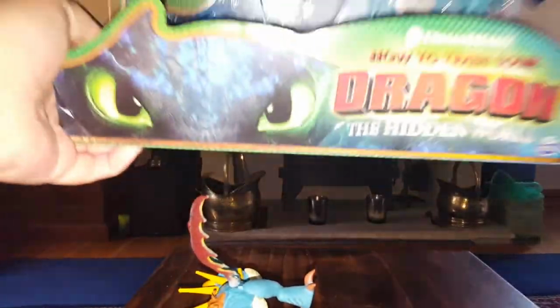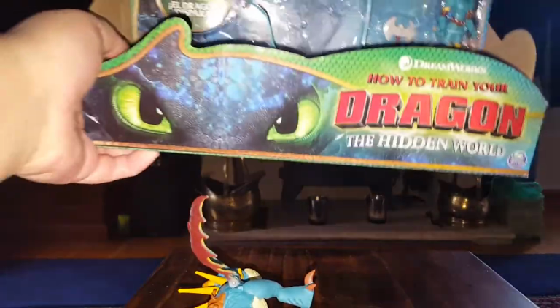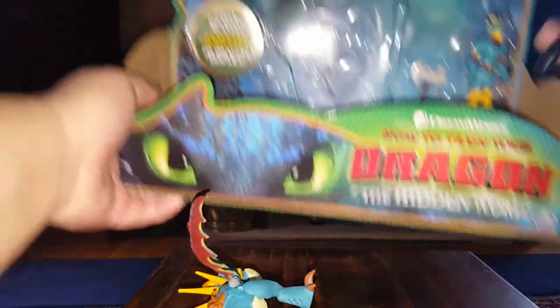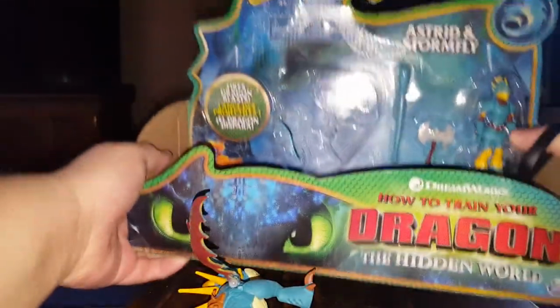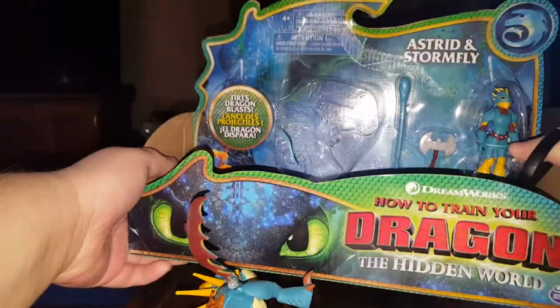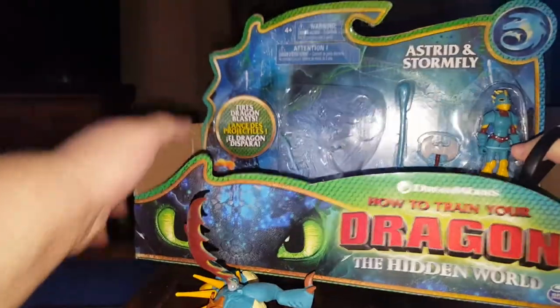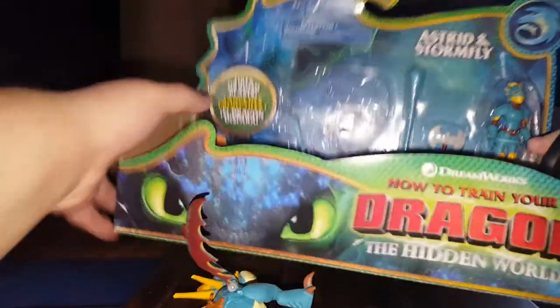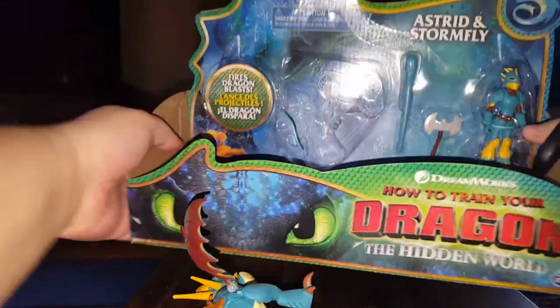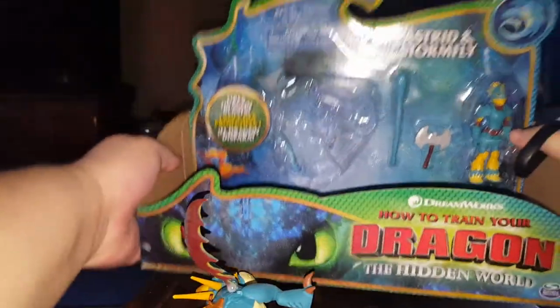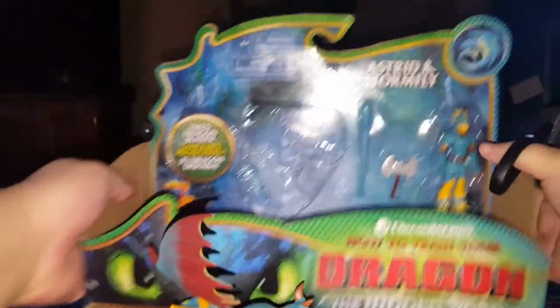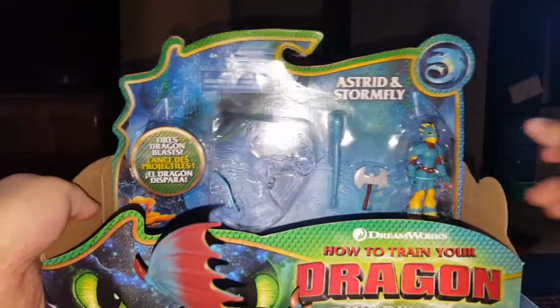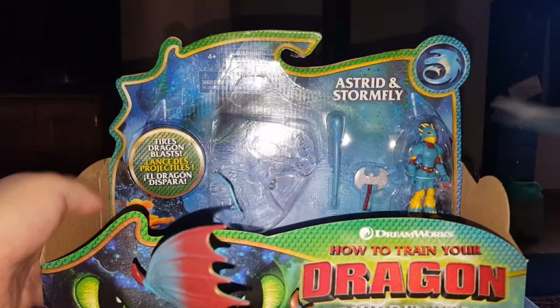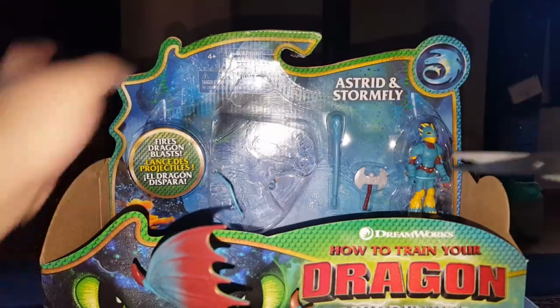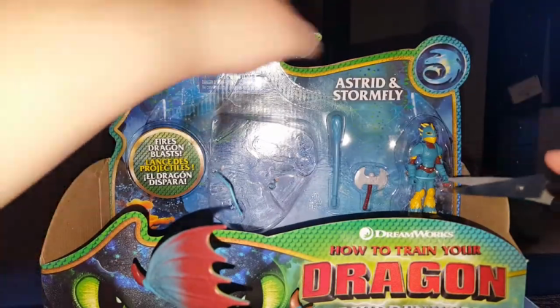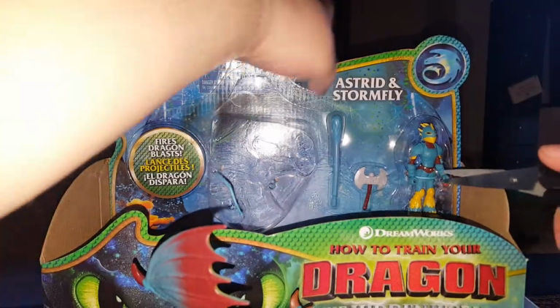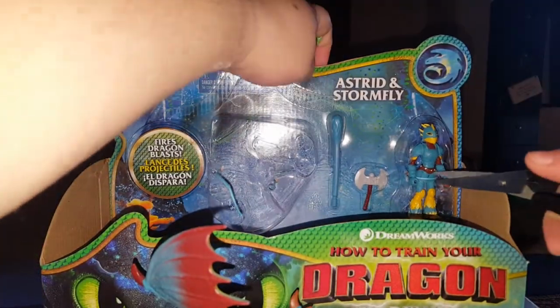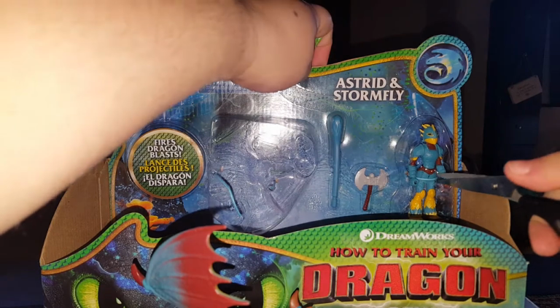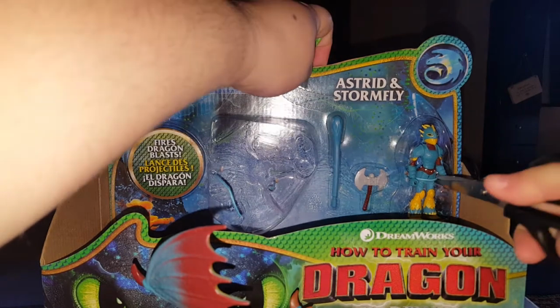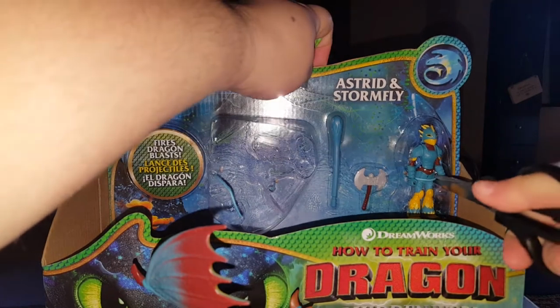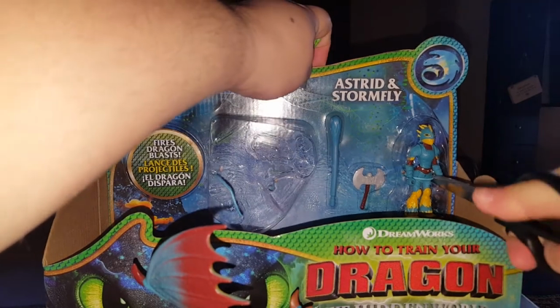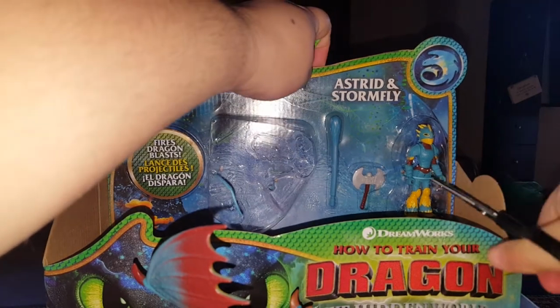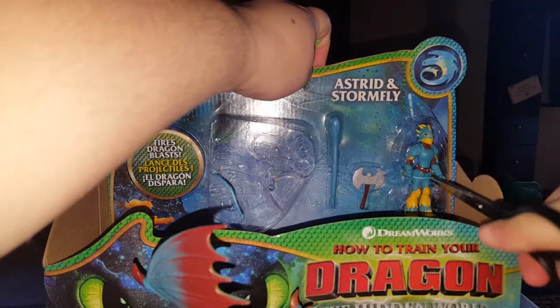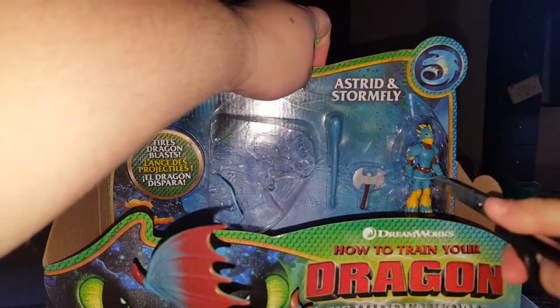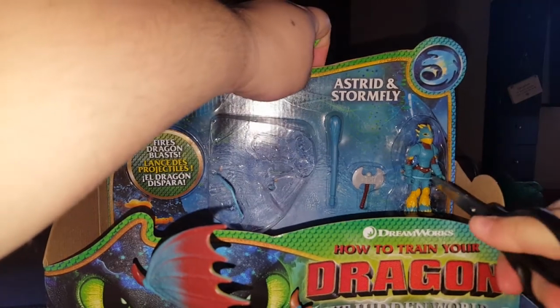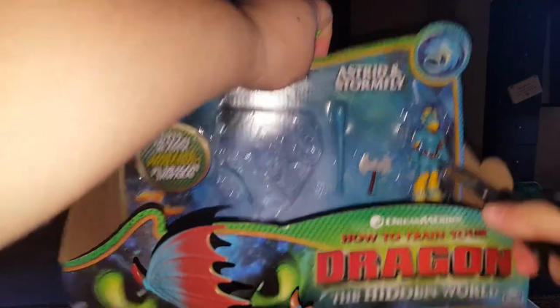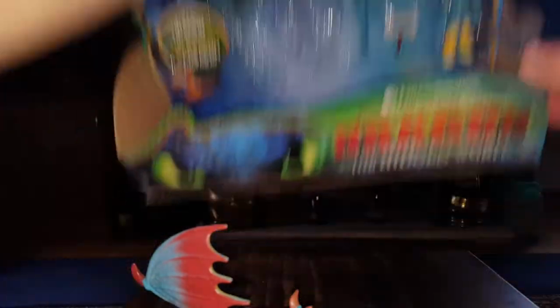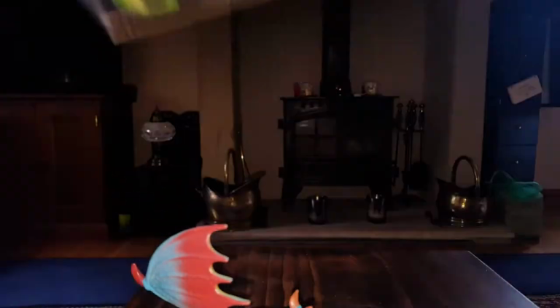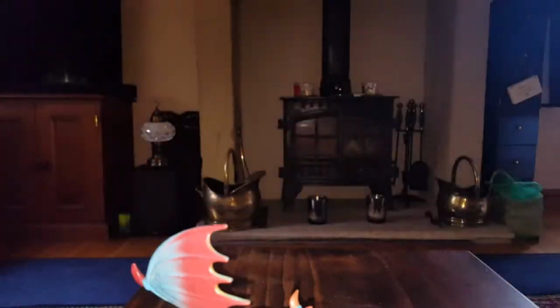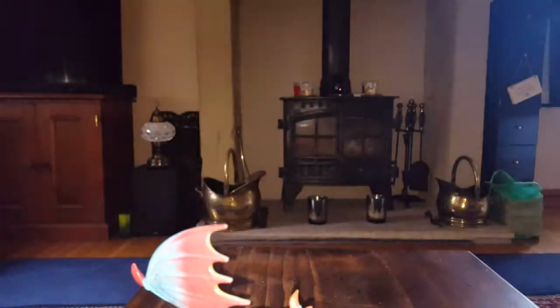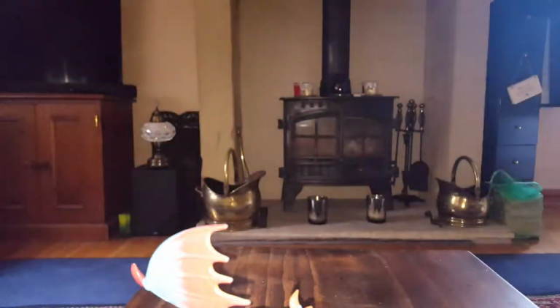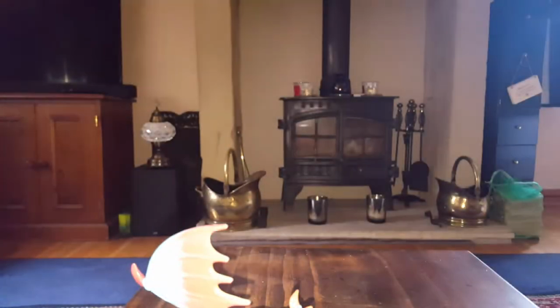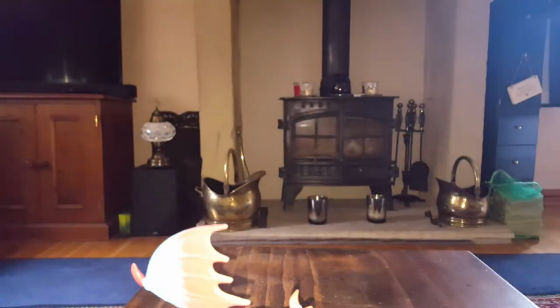I might have to do this off camera because I am reaching around quite a lot, so I'm just going to unbox it off camera.